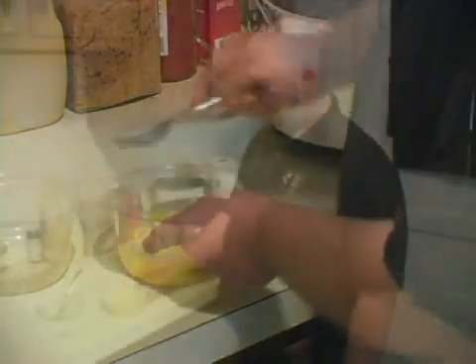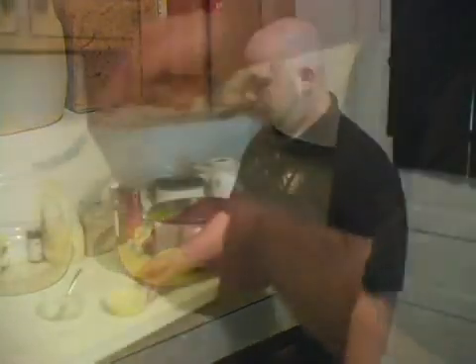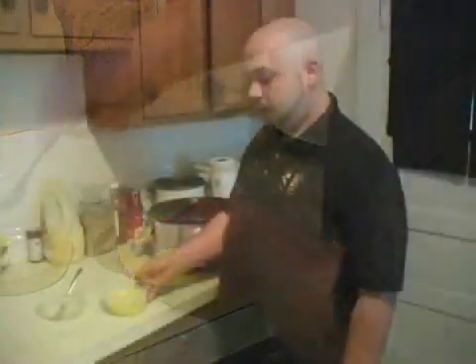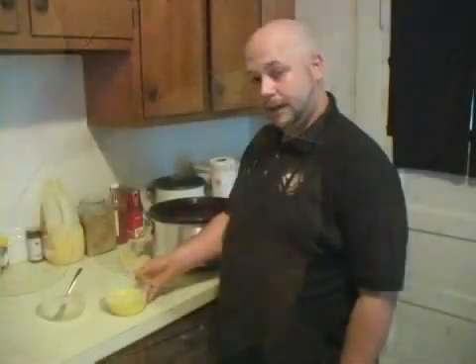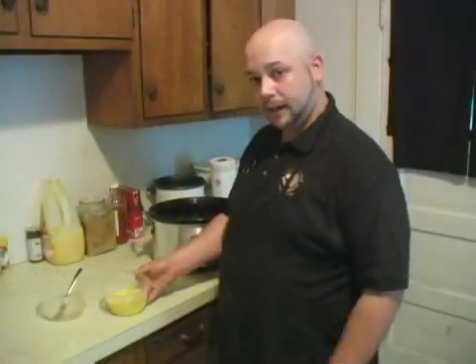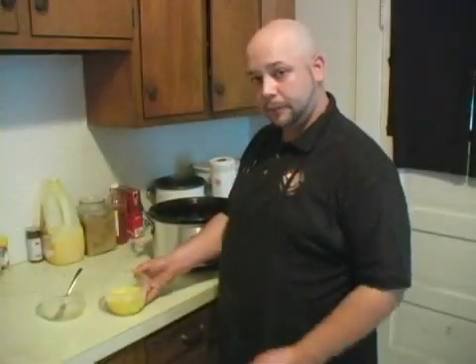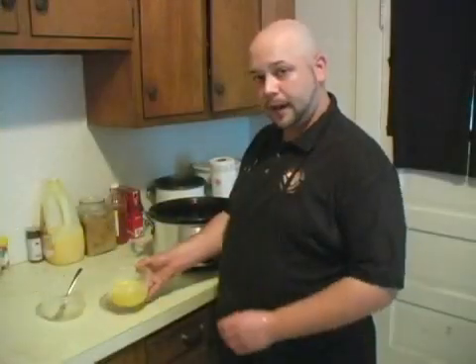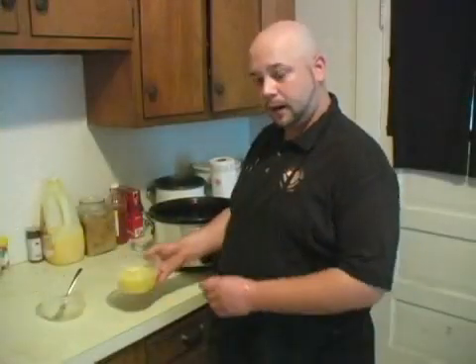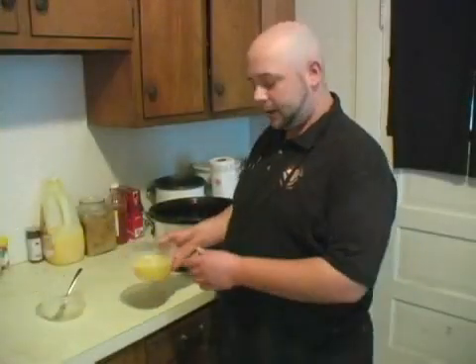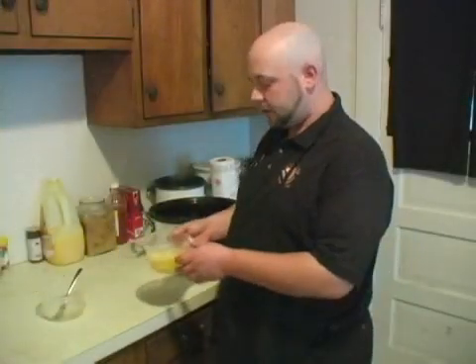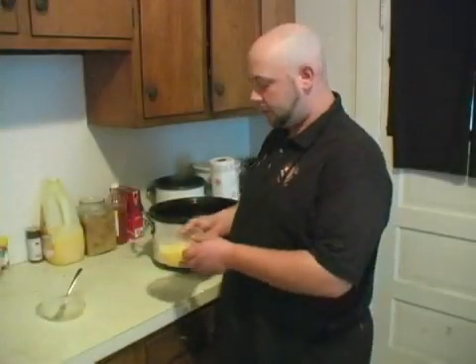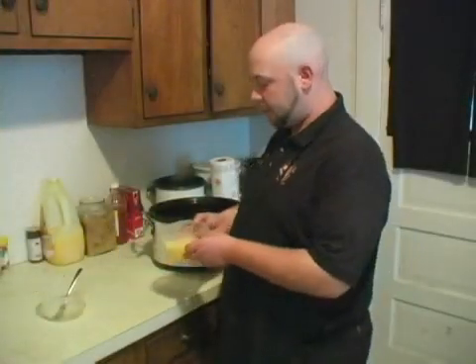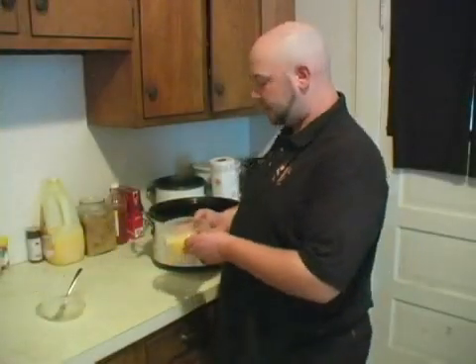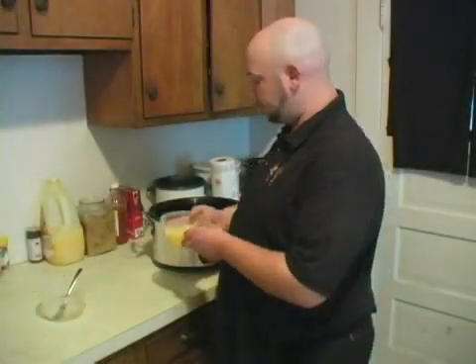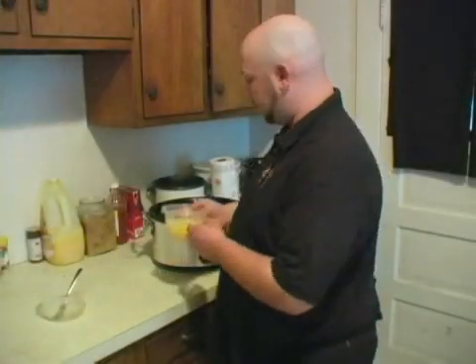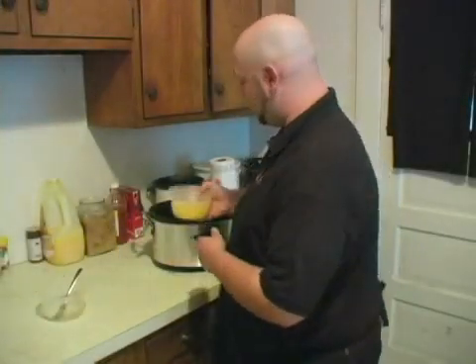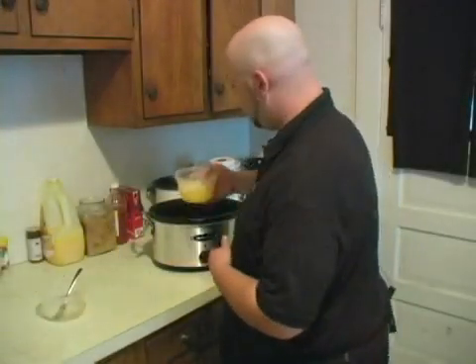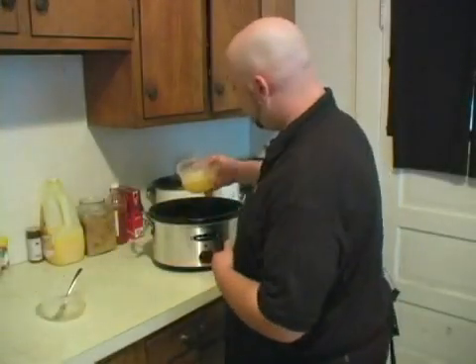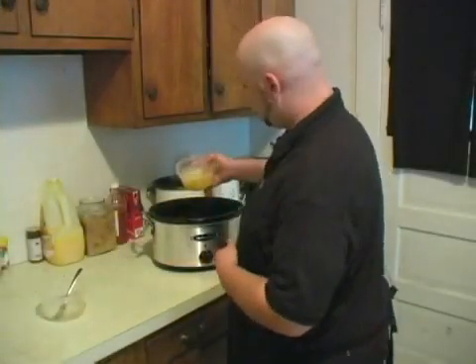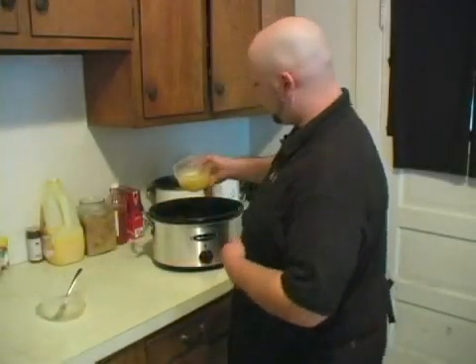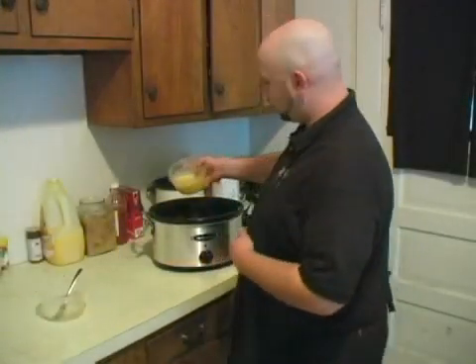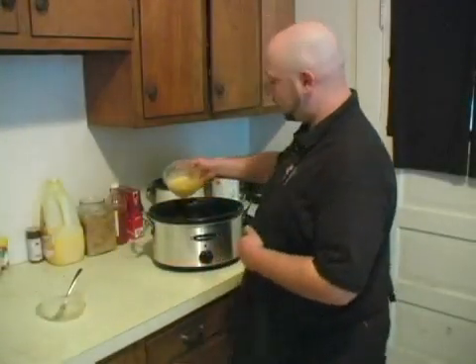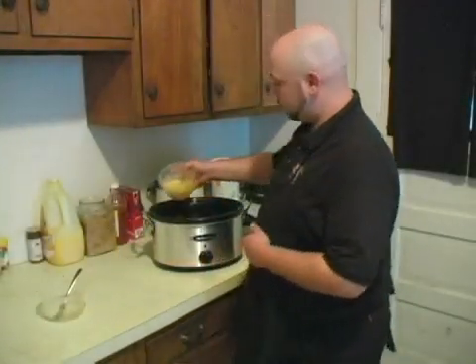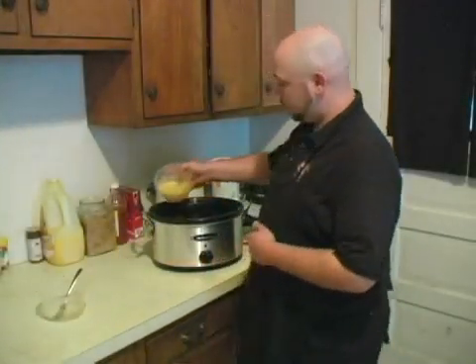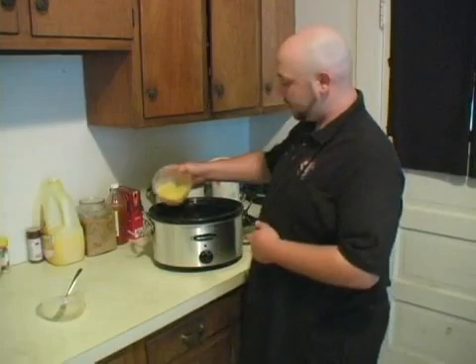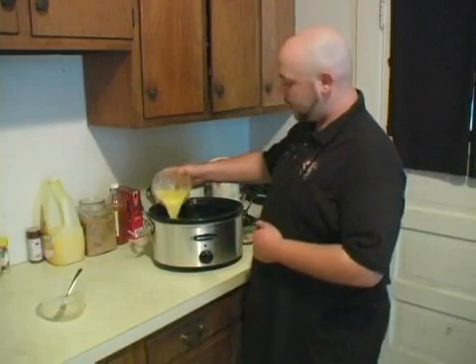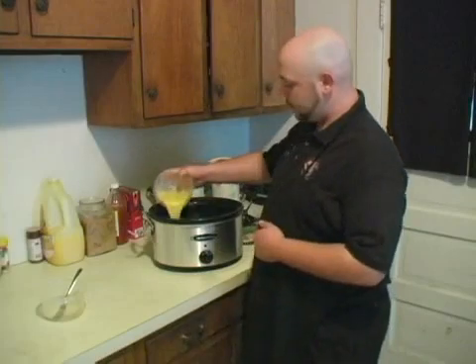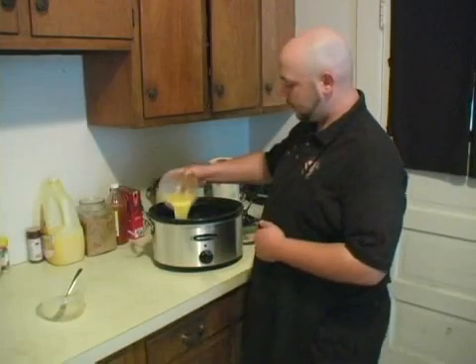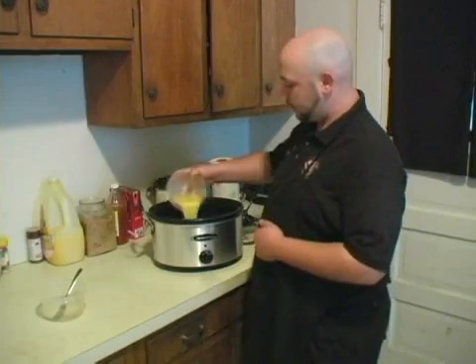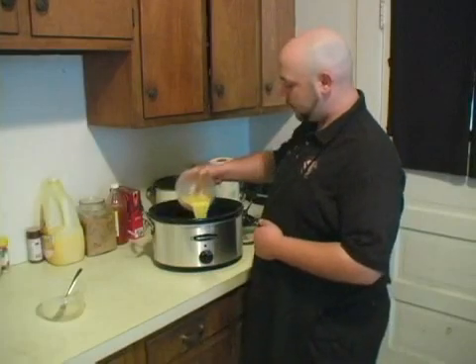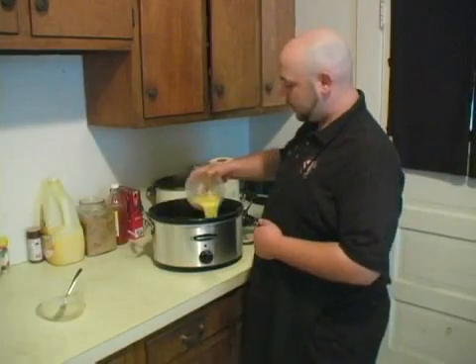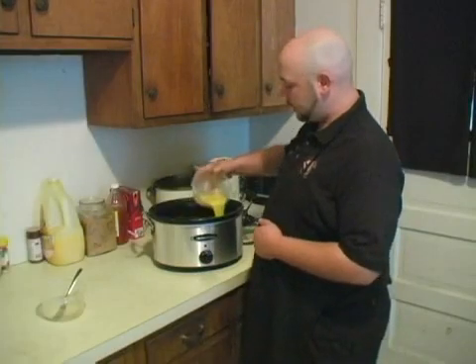Now that we've got our eggs nice and beaten, we're going to throw that right on top of our cooked chicken.